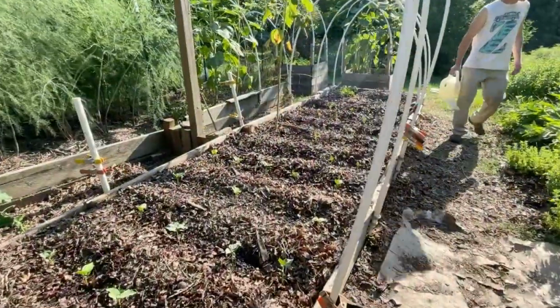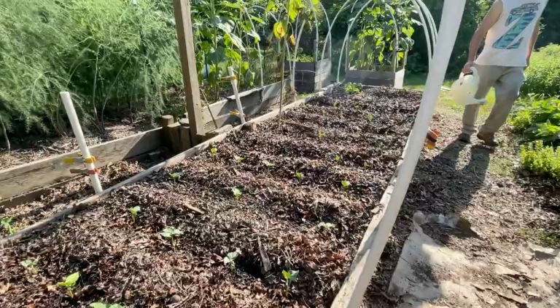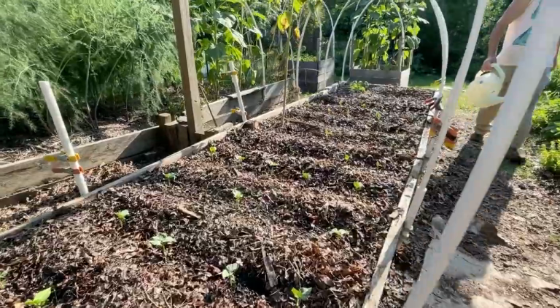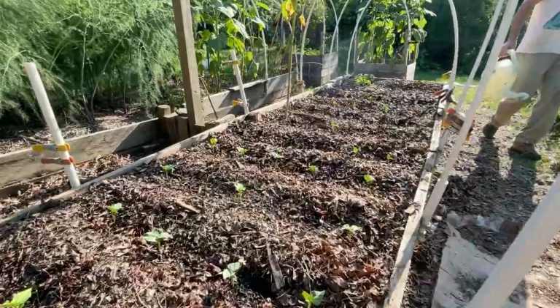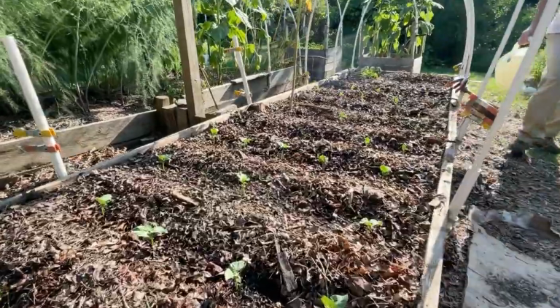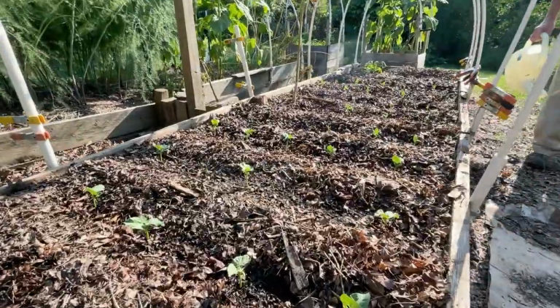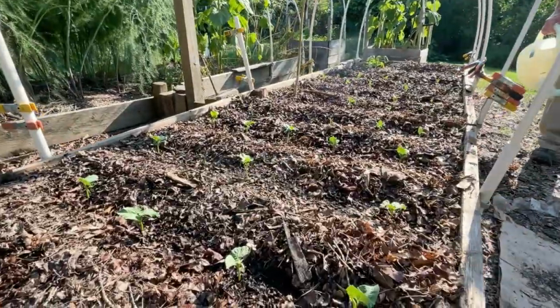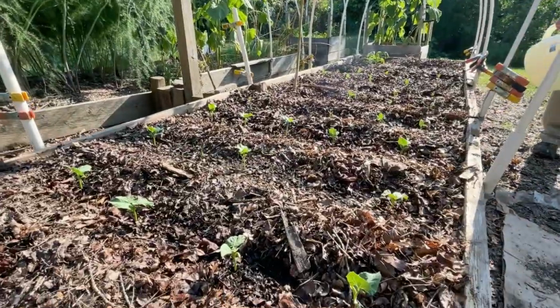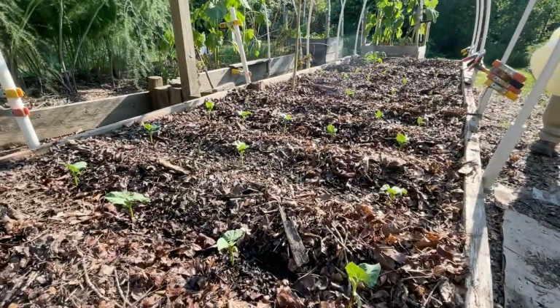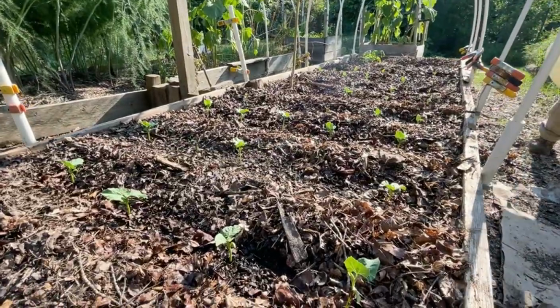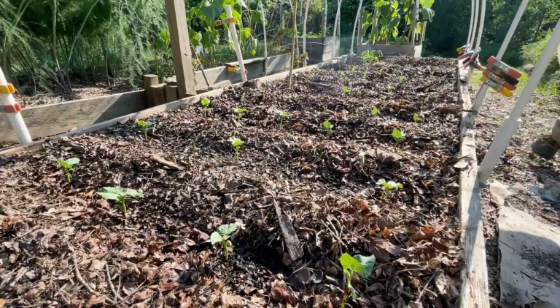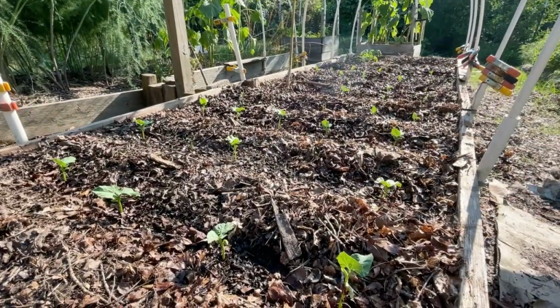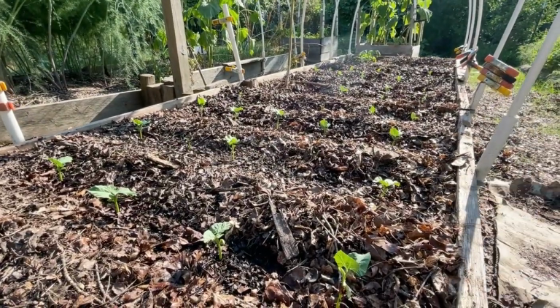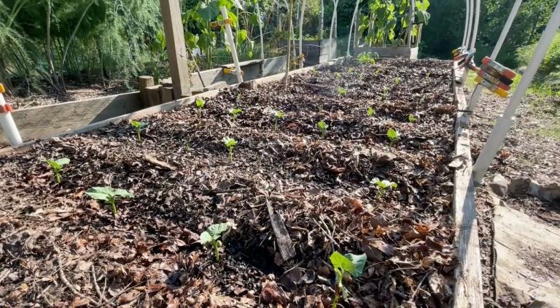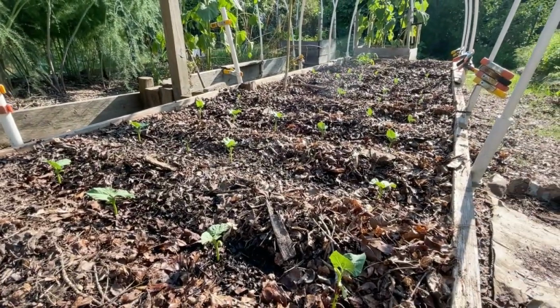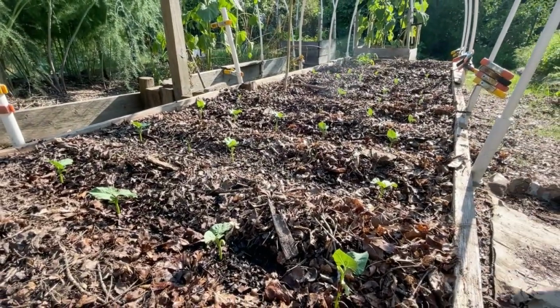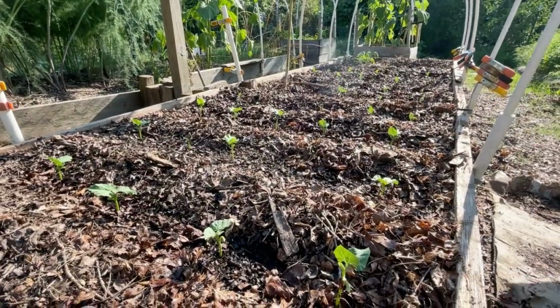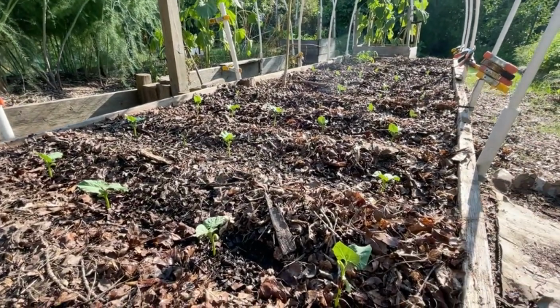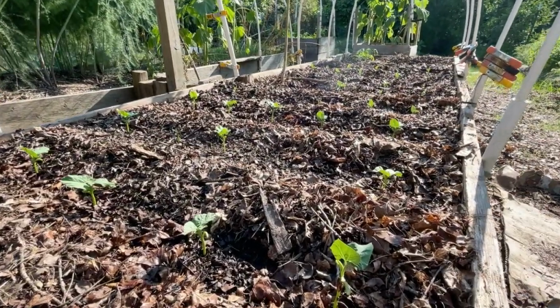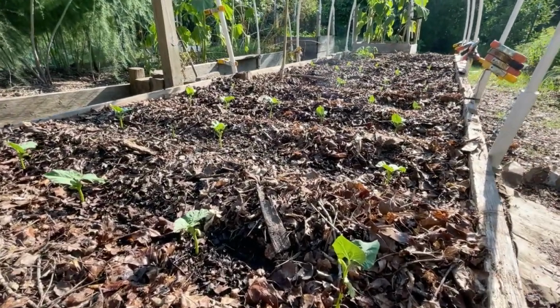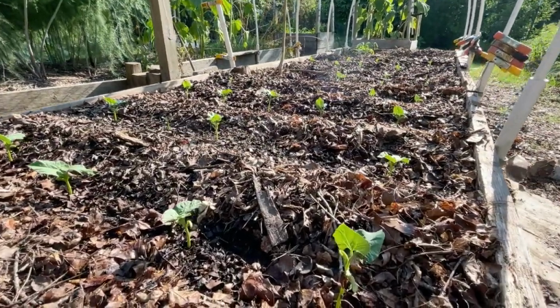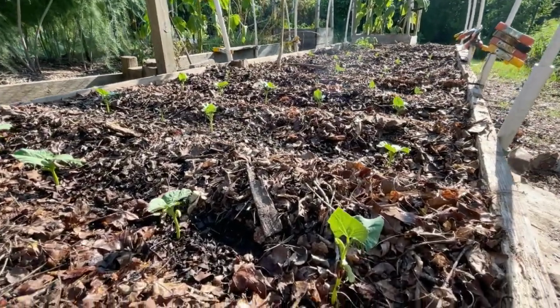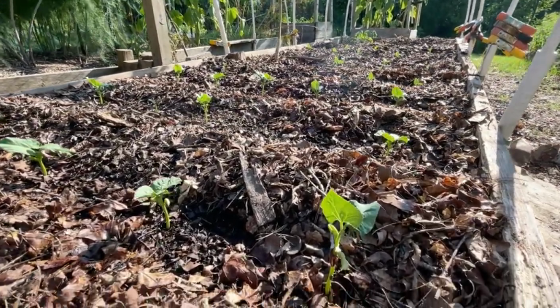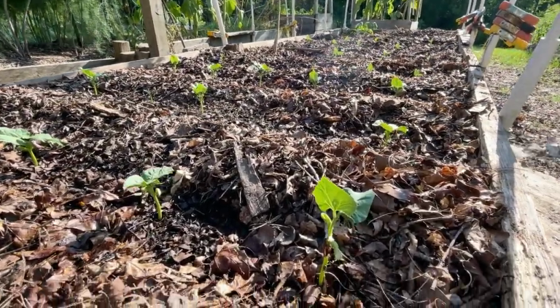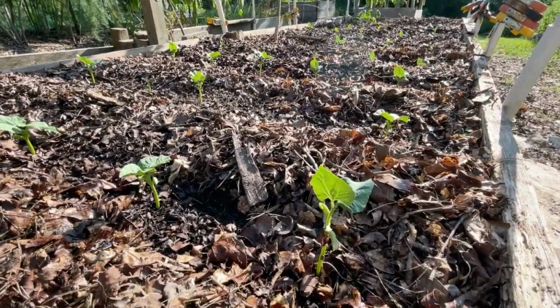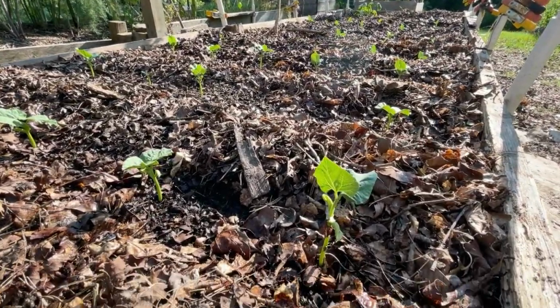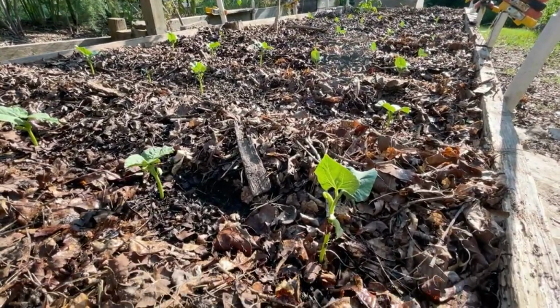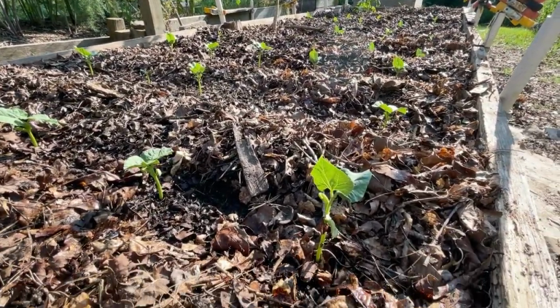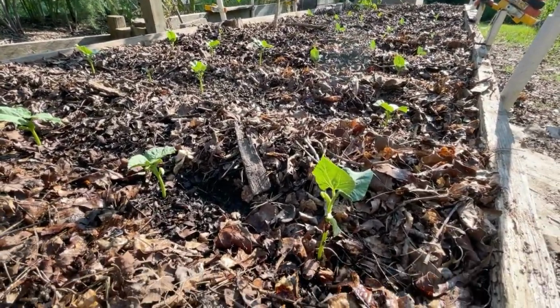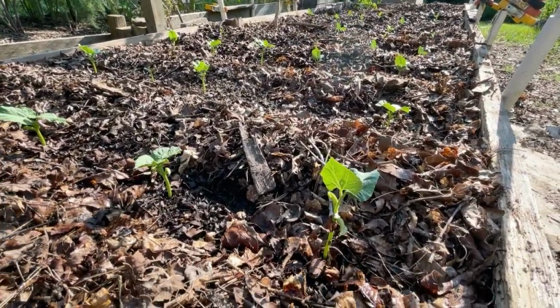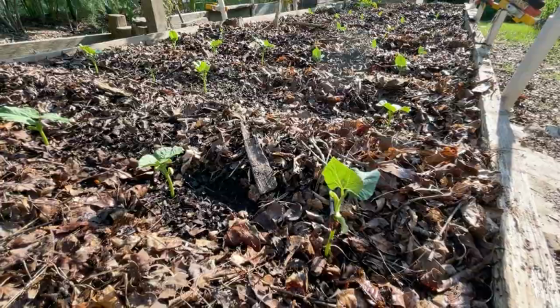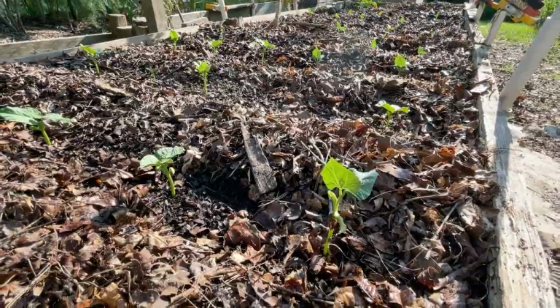We planted bush beans after the potatoes are harvested, and they came up in just a few days.